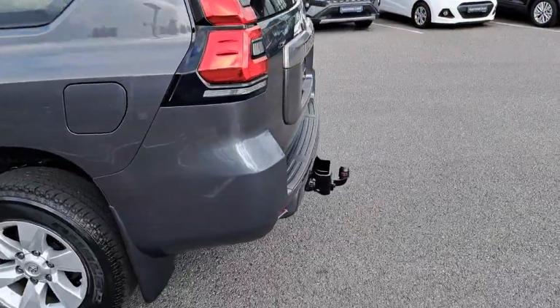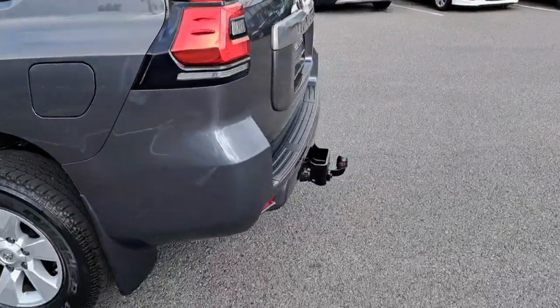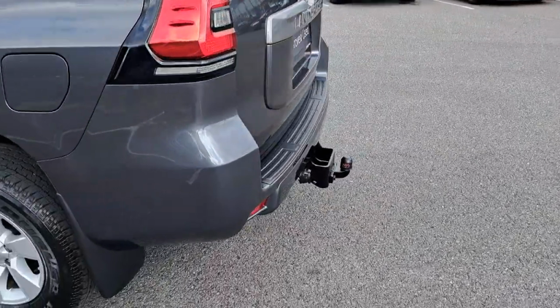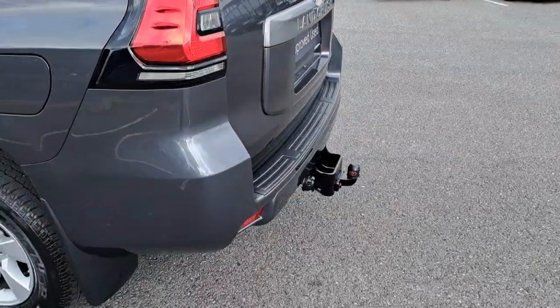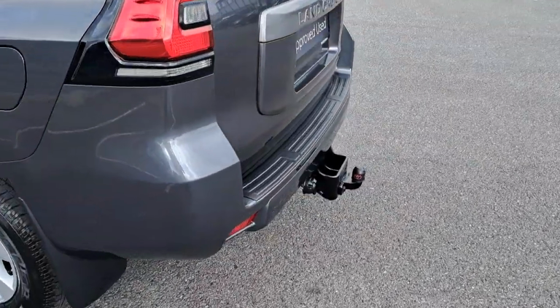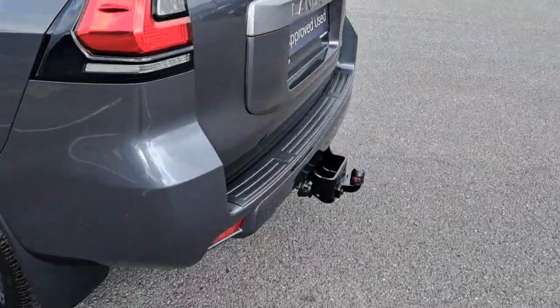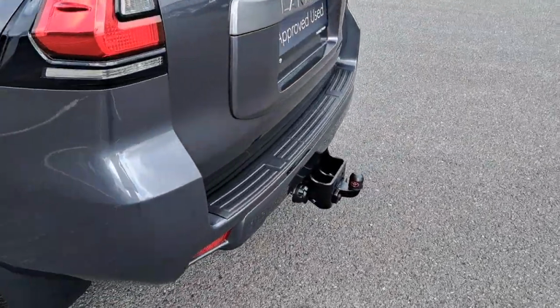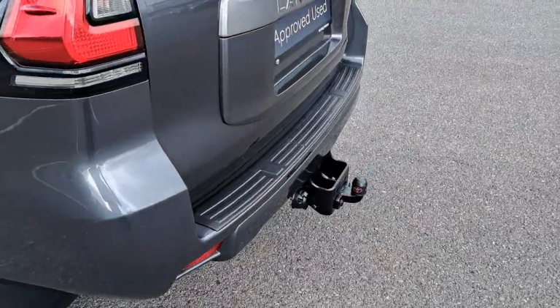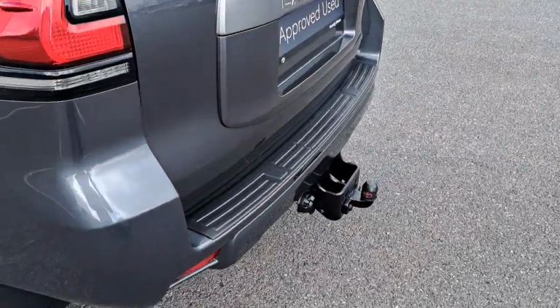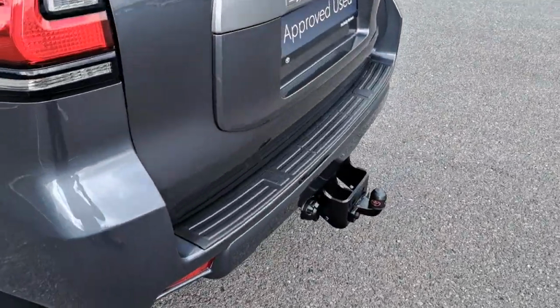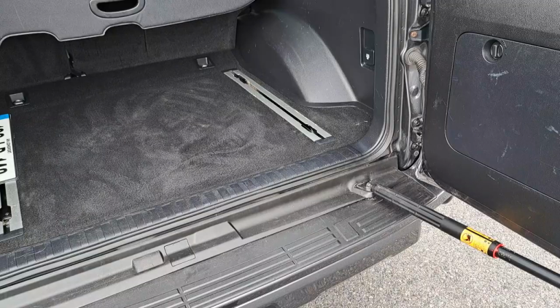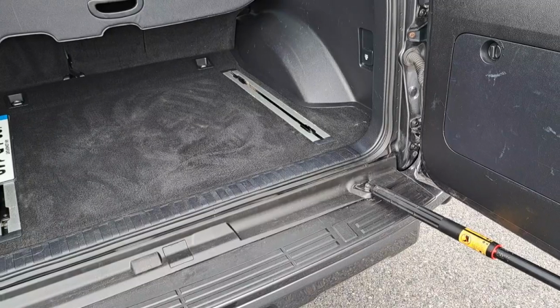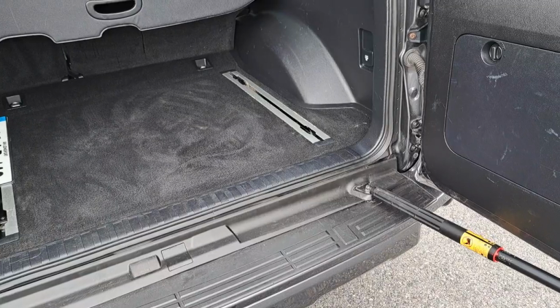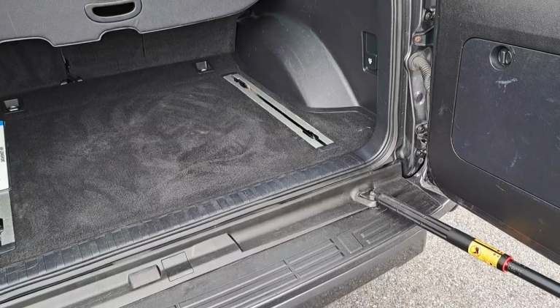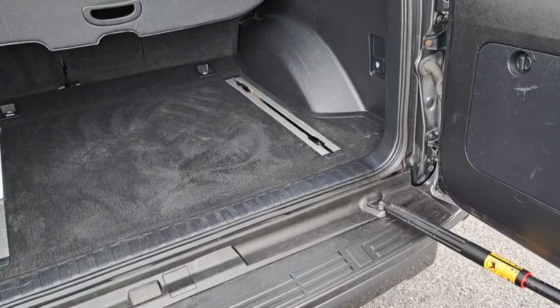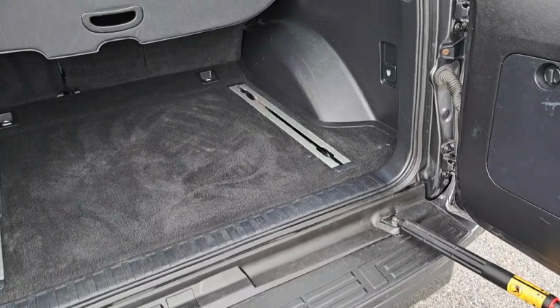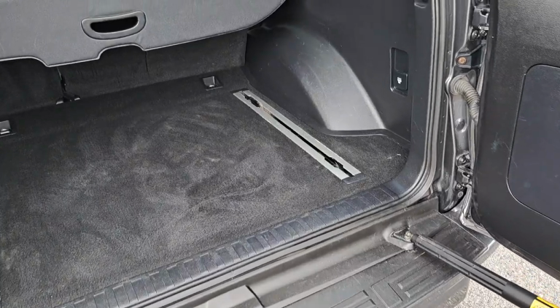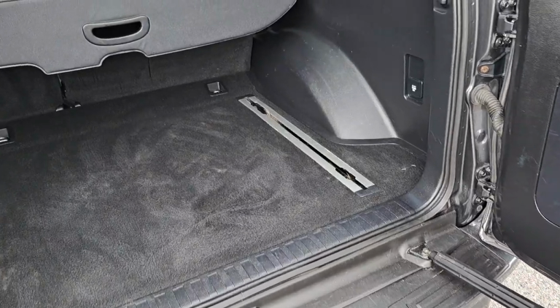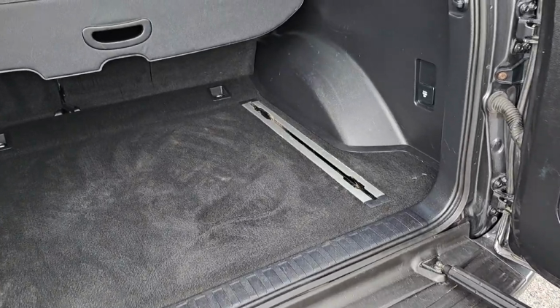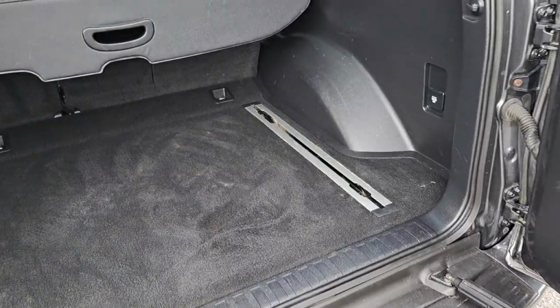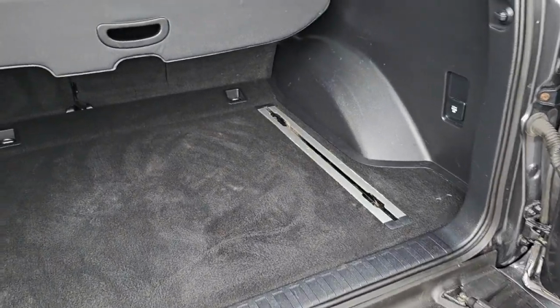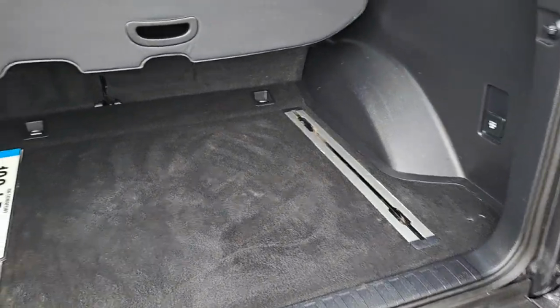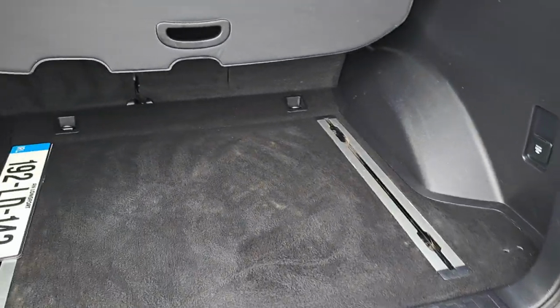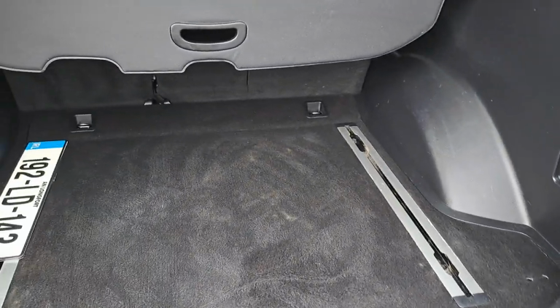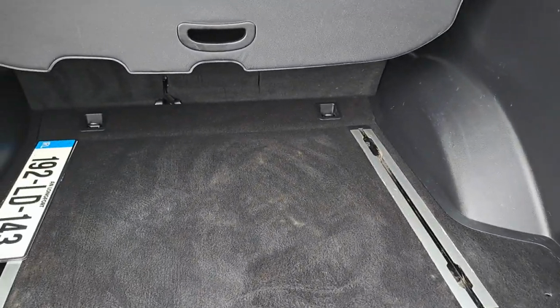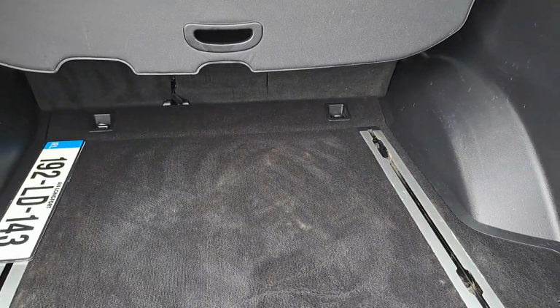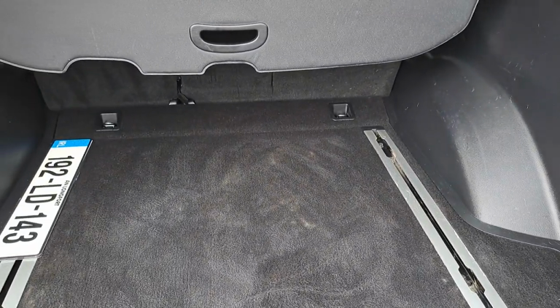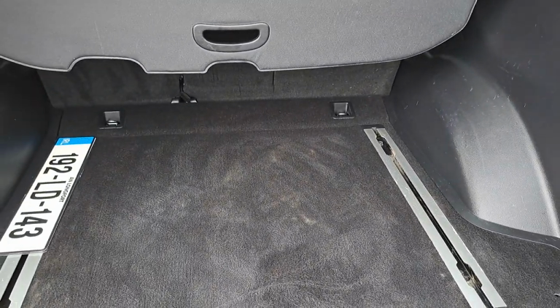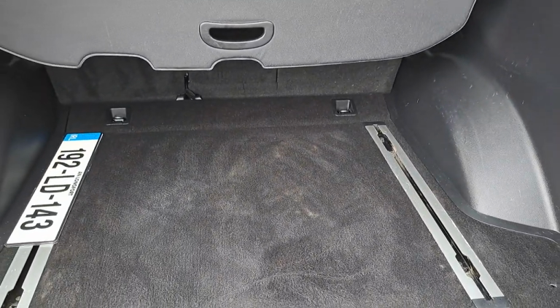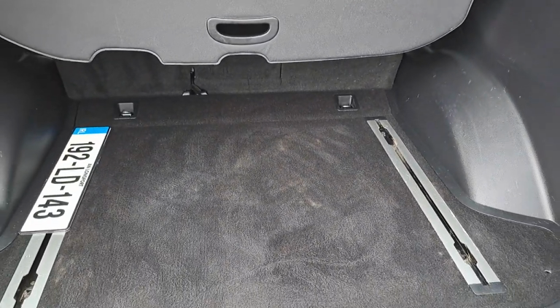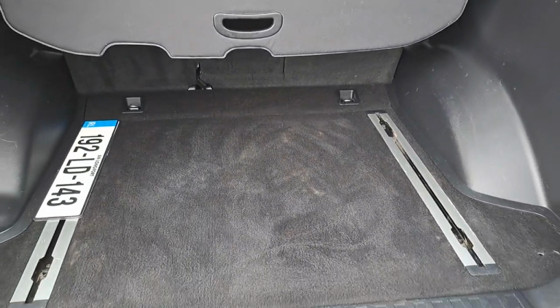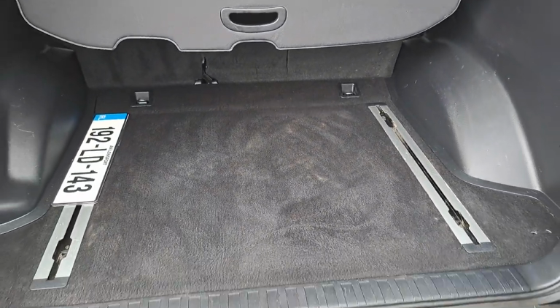It's got the tow bar, it's got a large spacious boot with fold-down seats for additional space.